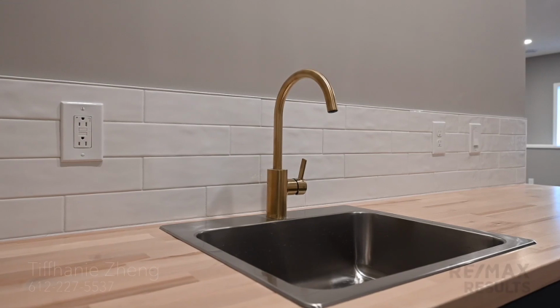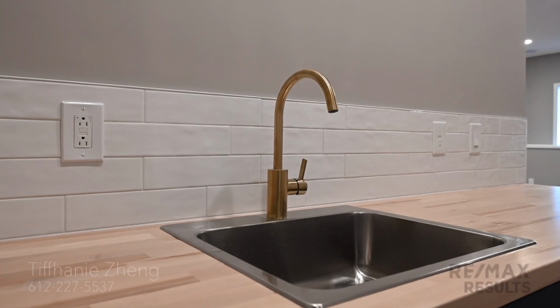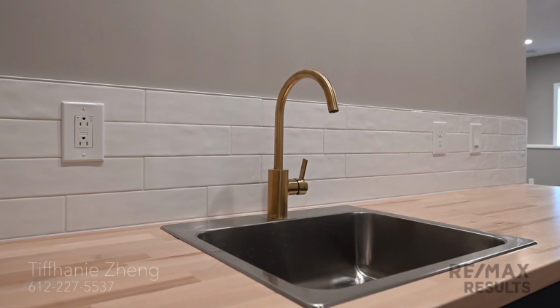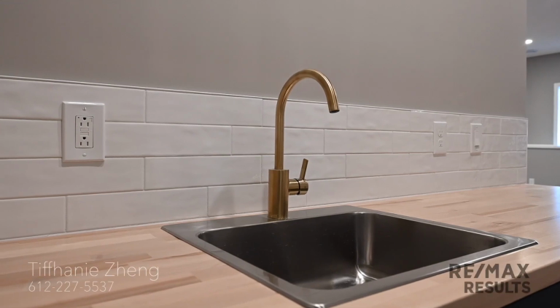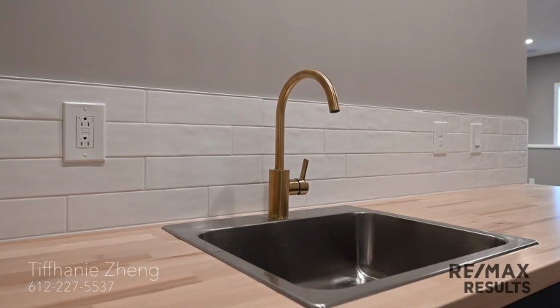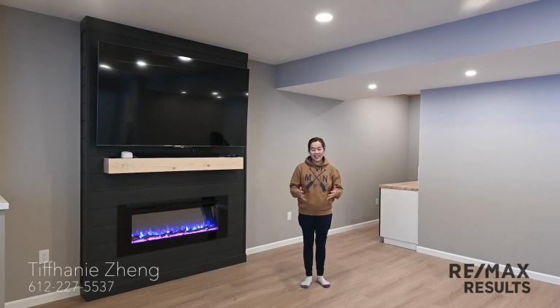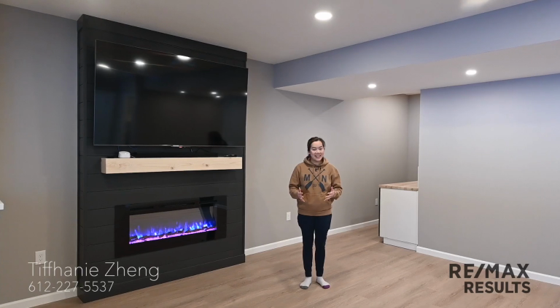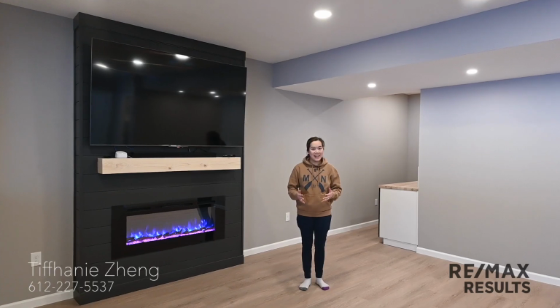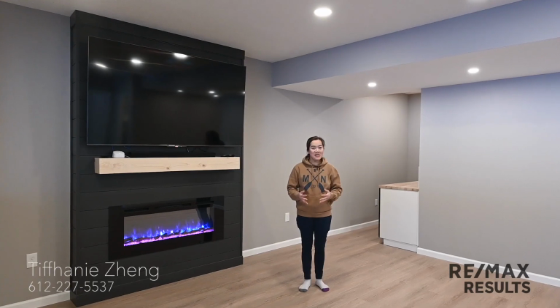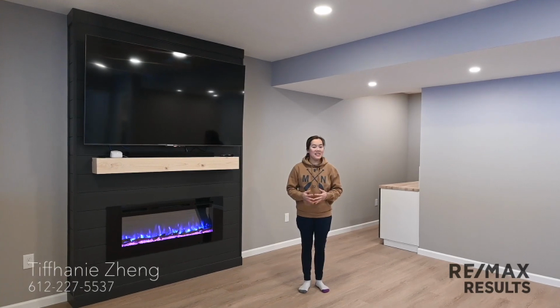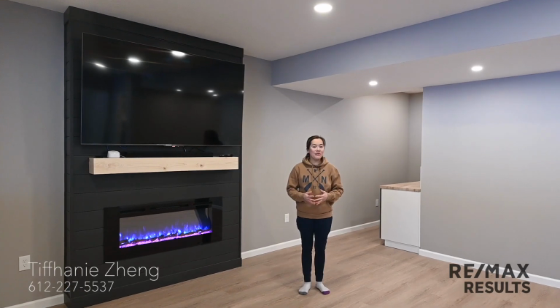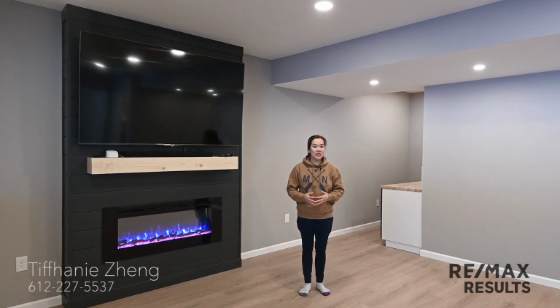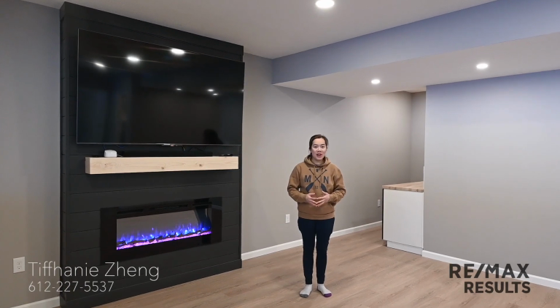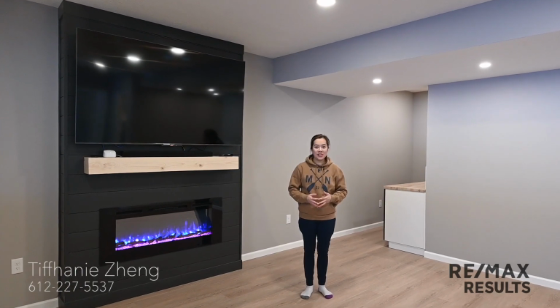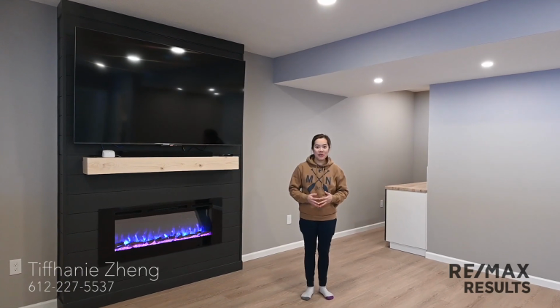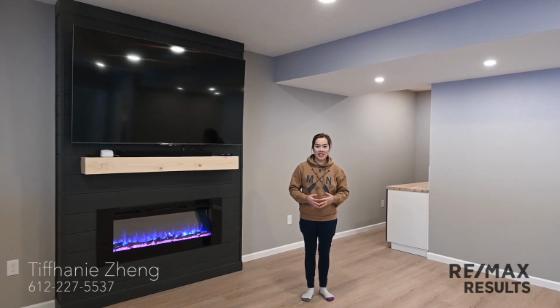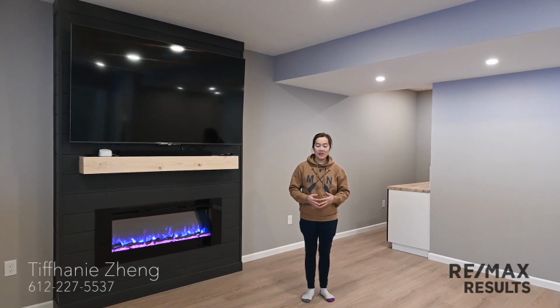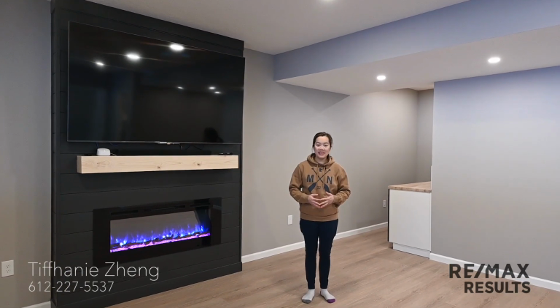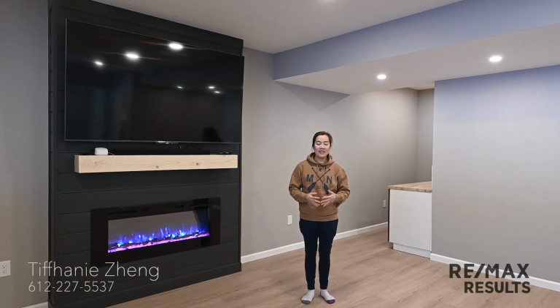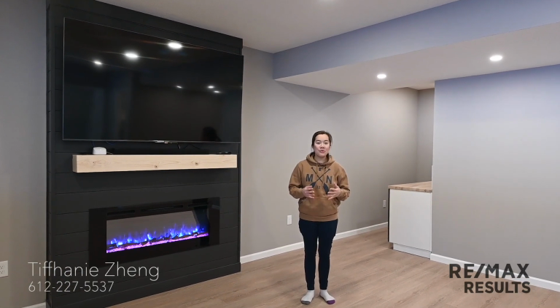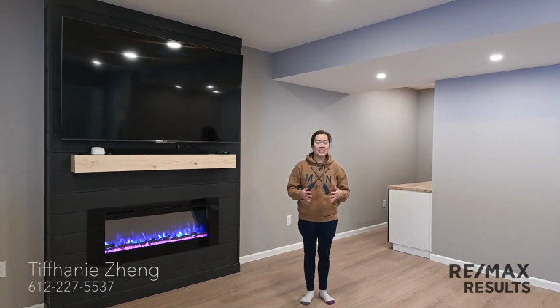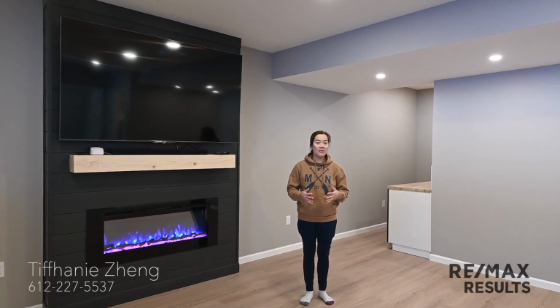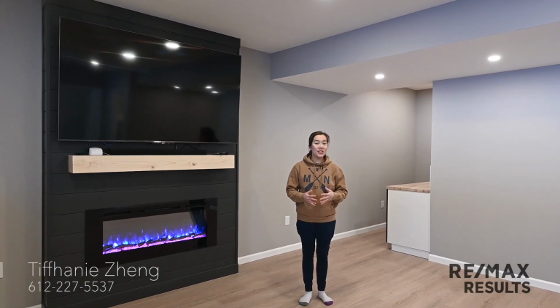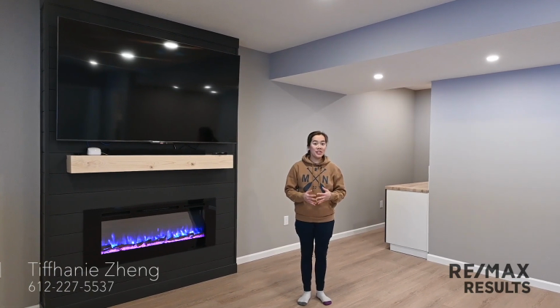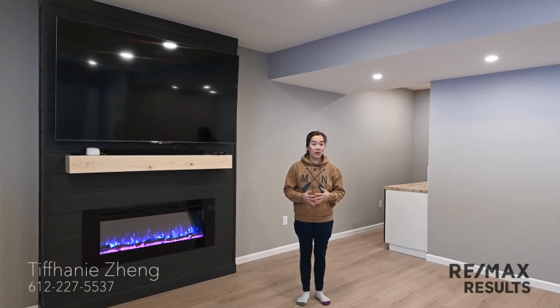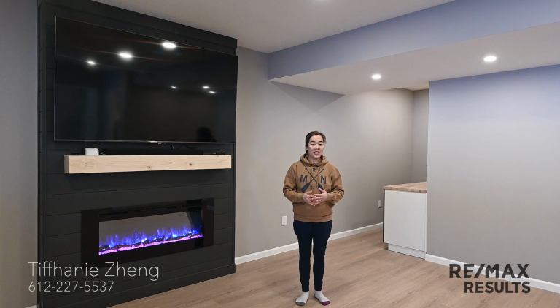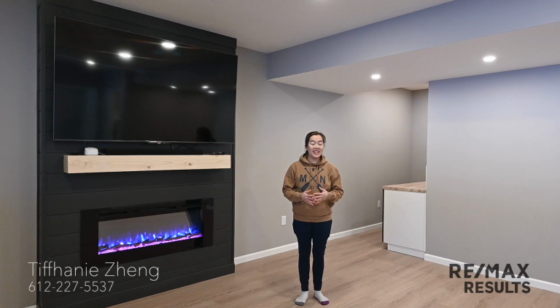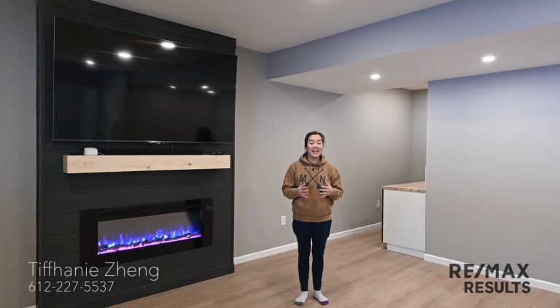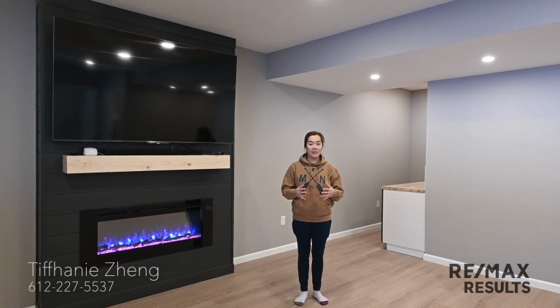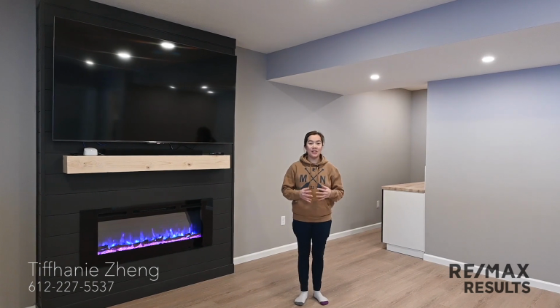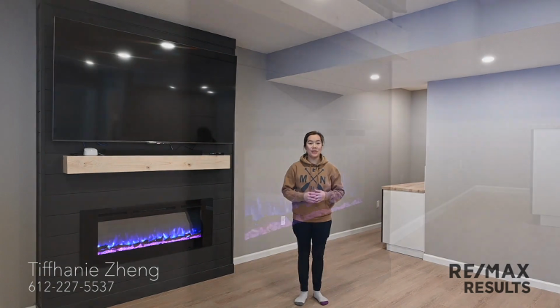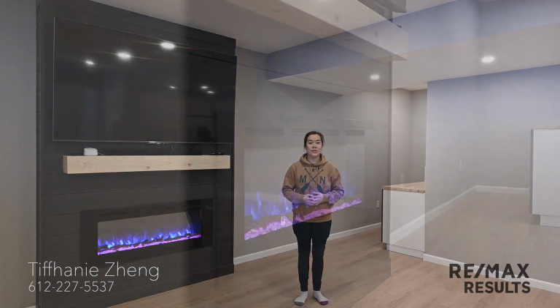Are you as excited as I am to see the finished product of our basement? Kevin recently finished this project and I can't wait to show you.